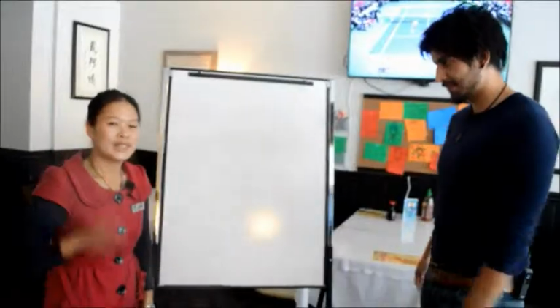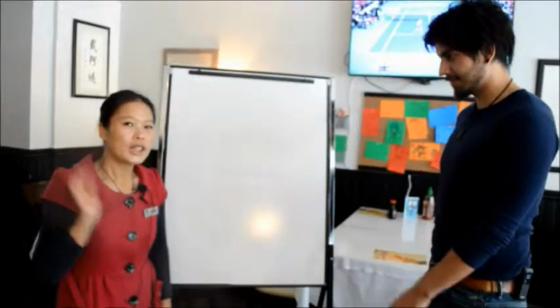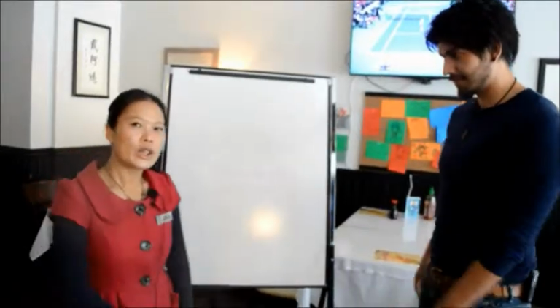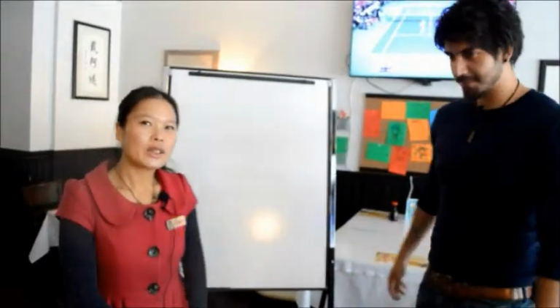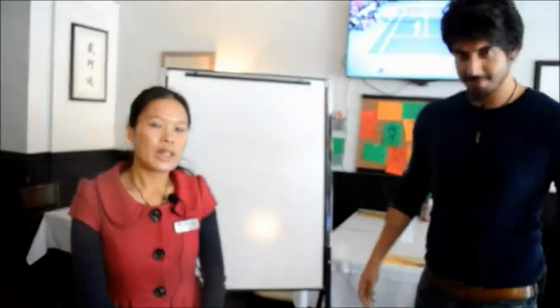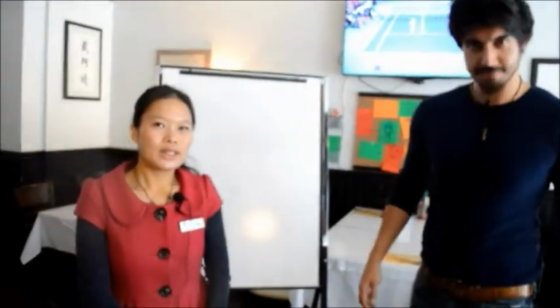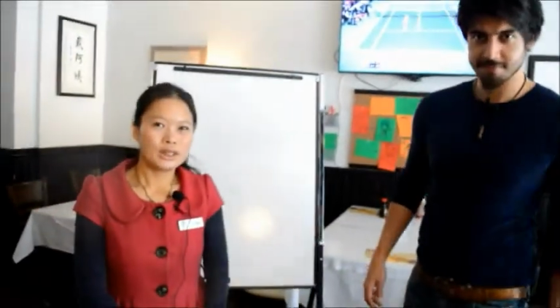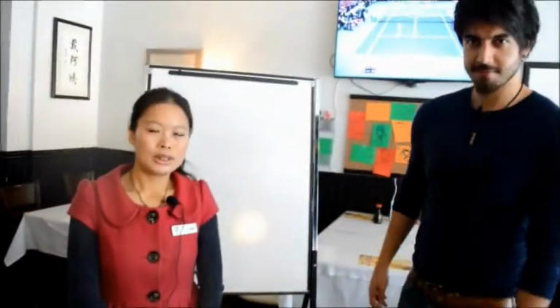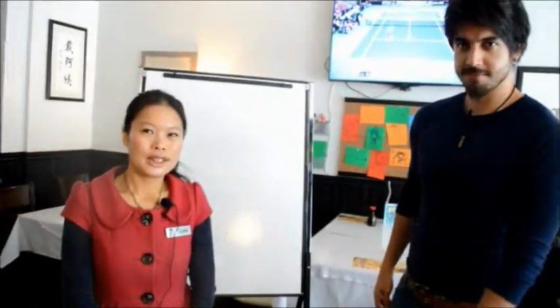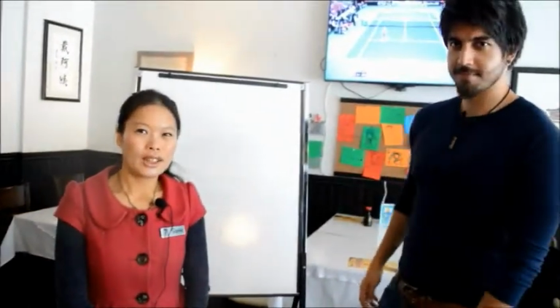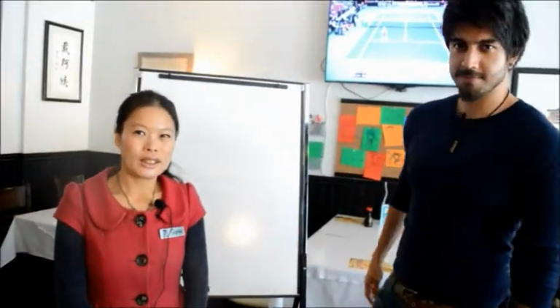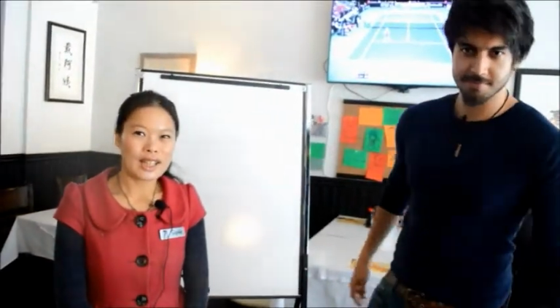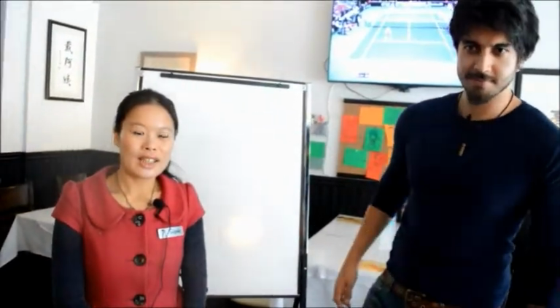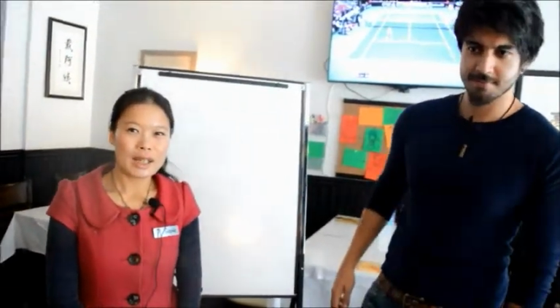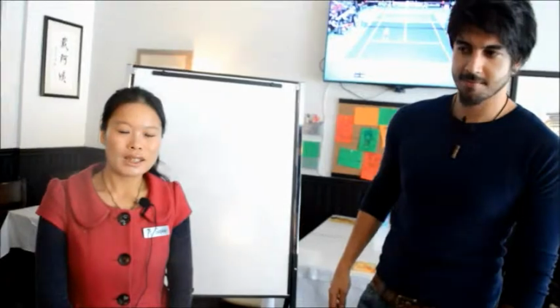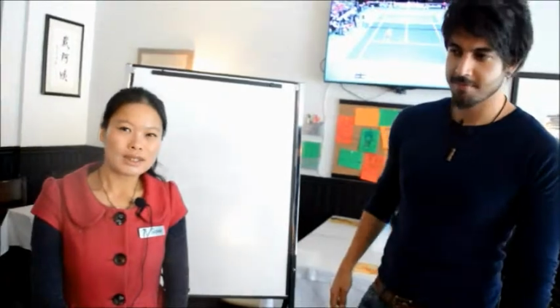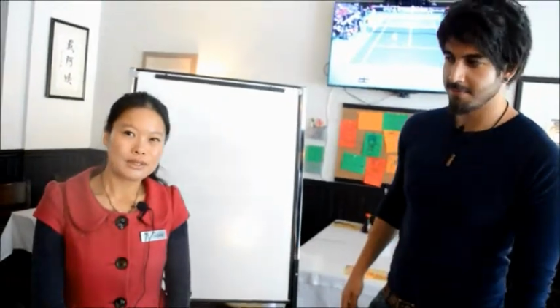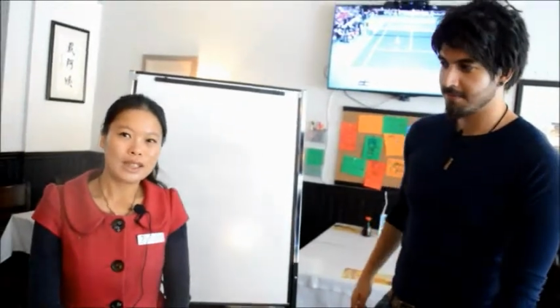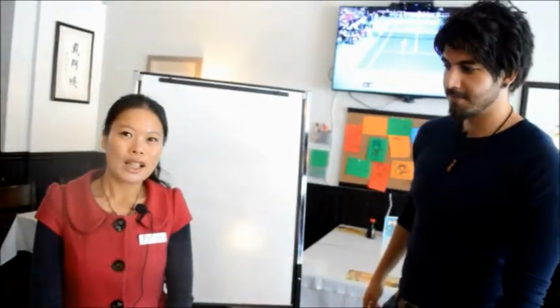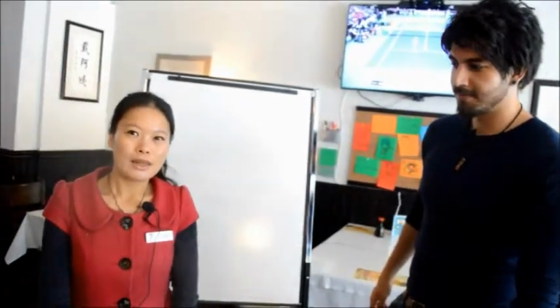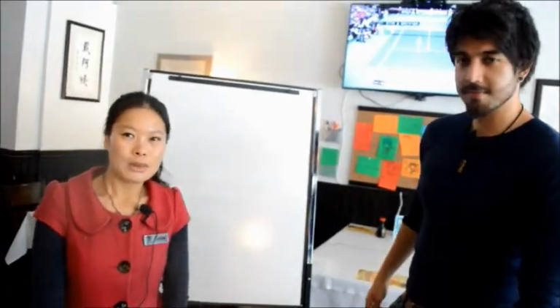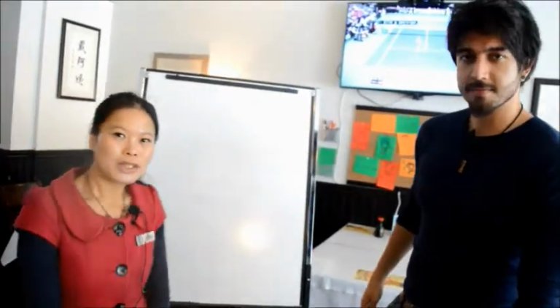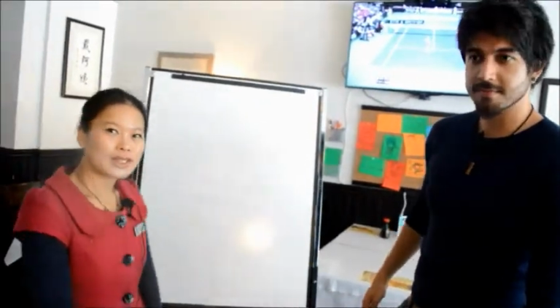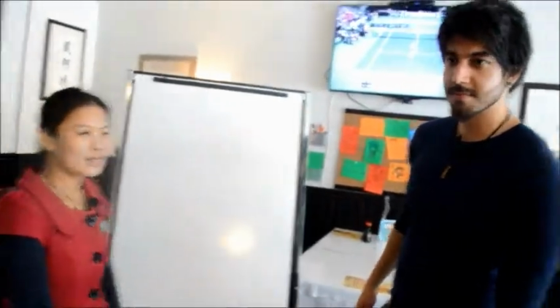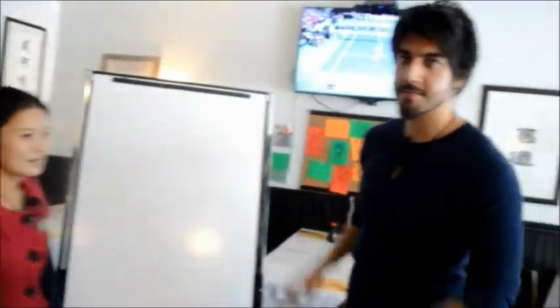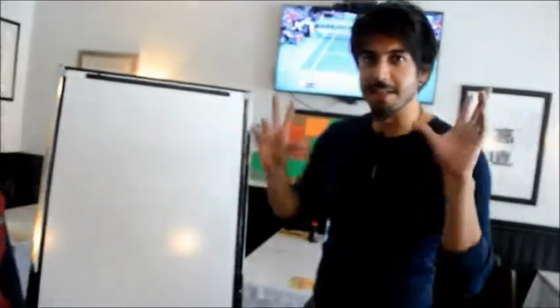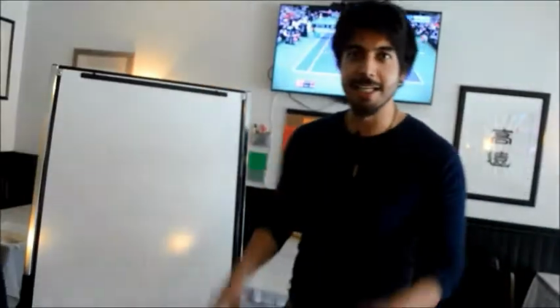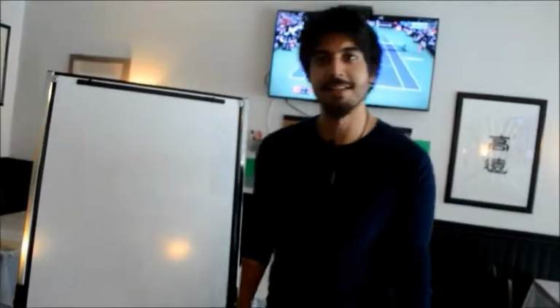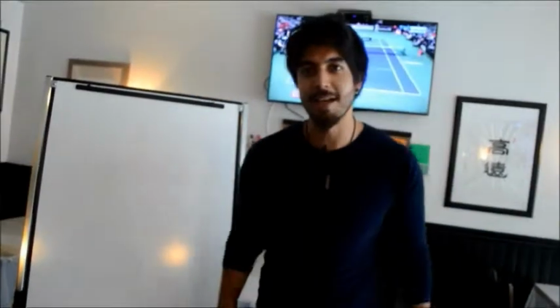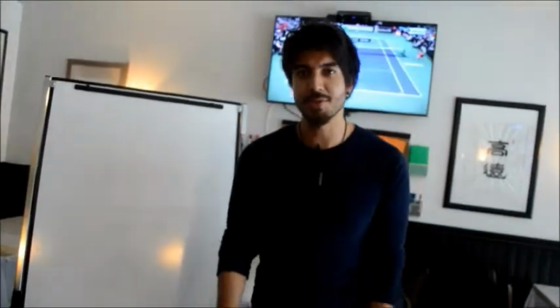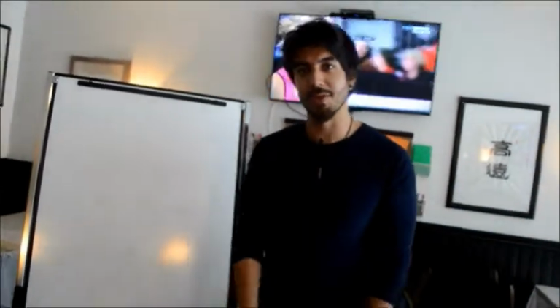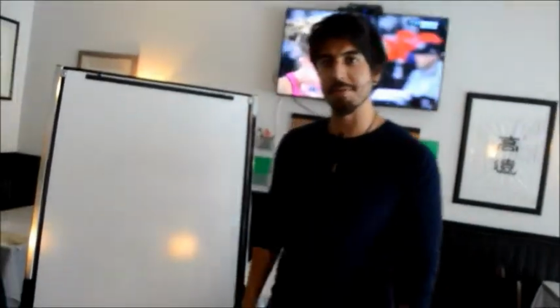Good morning, welcome to Cuisine Offline. My name is Sophie, I am the waitress. Hi again, I am Sojour, the customer.